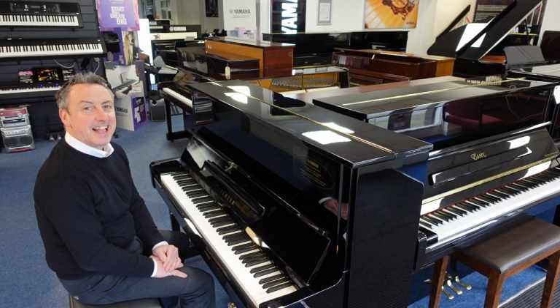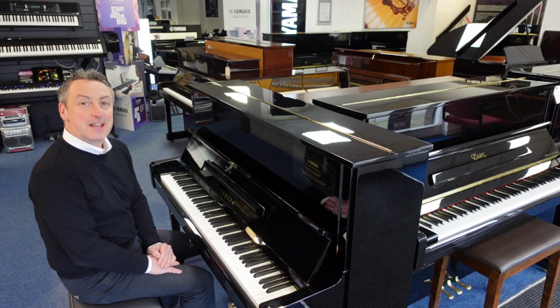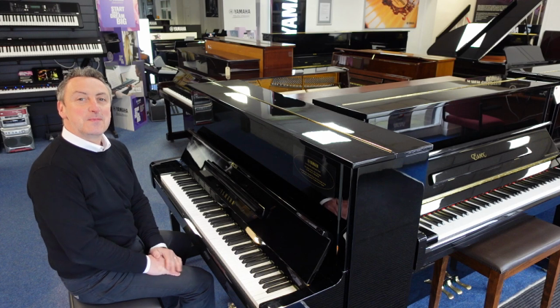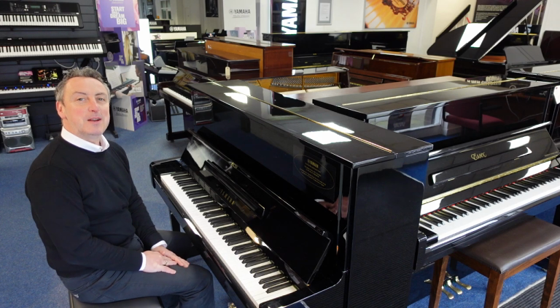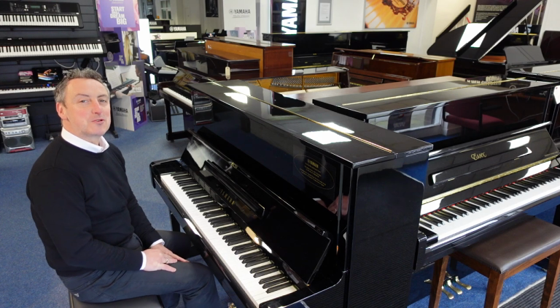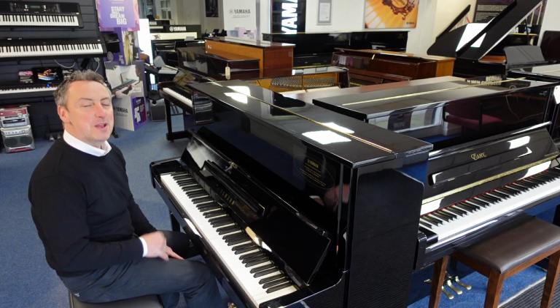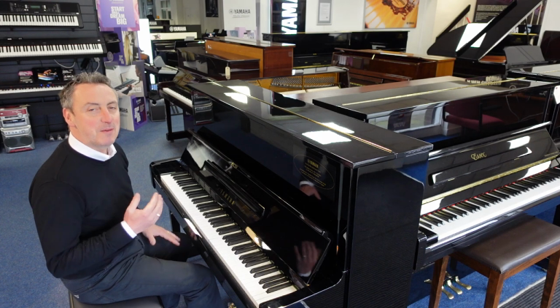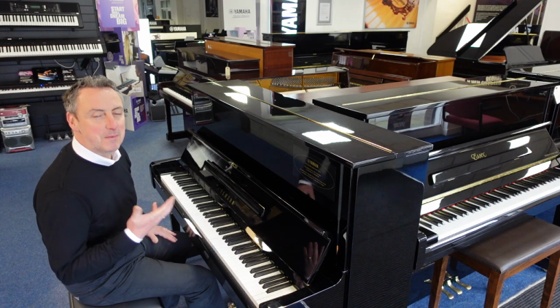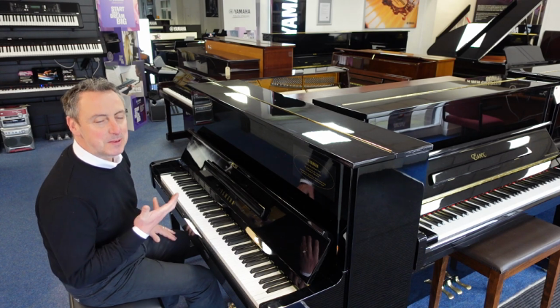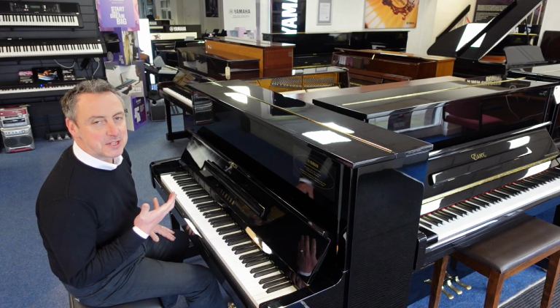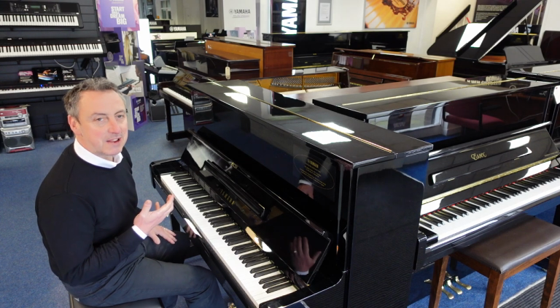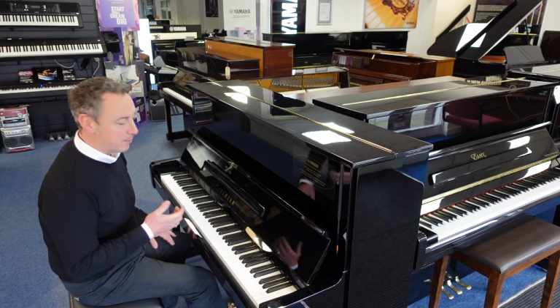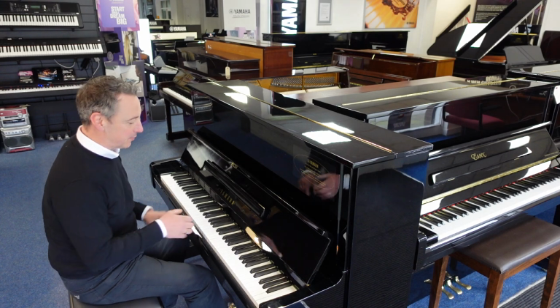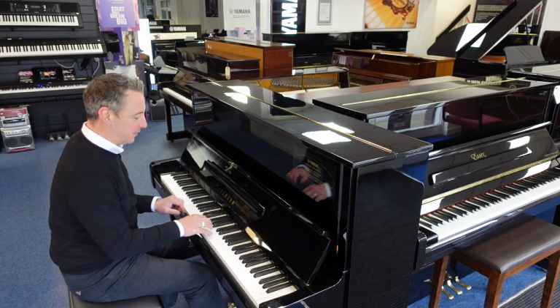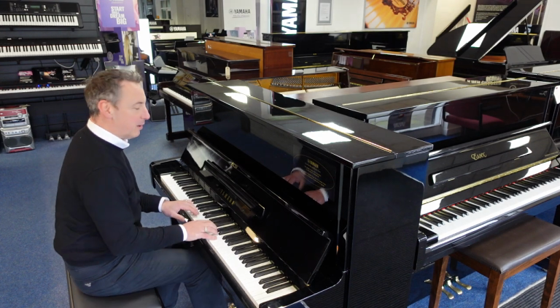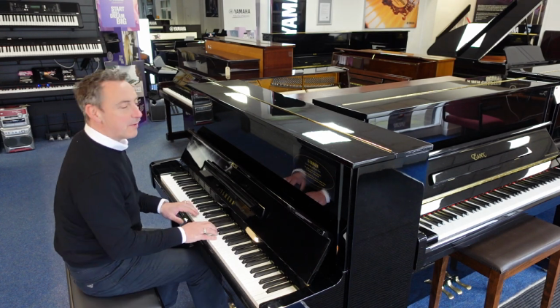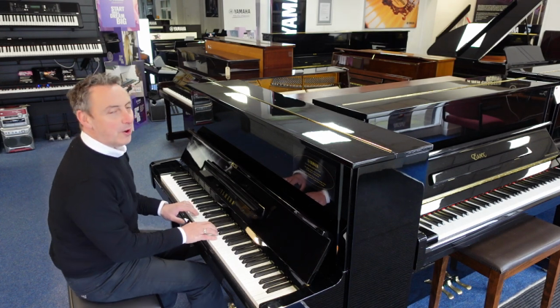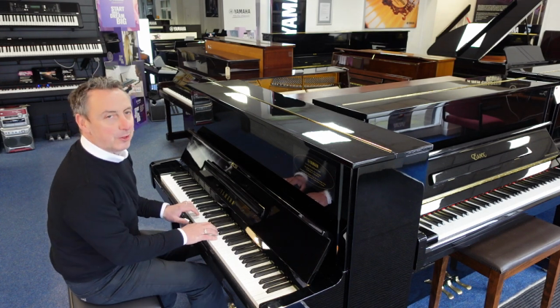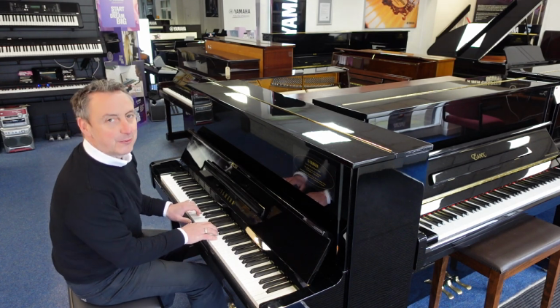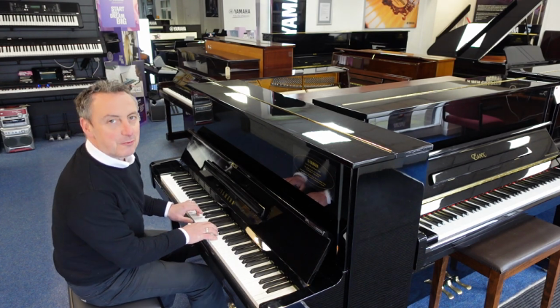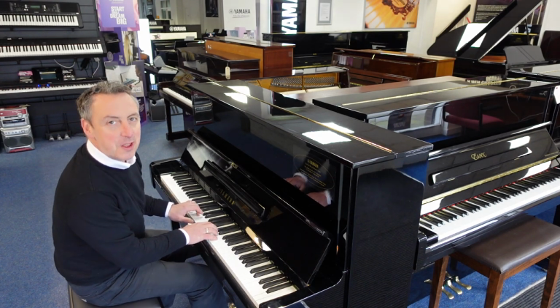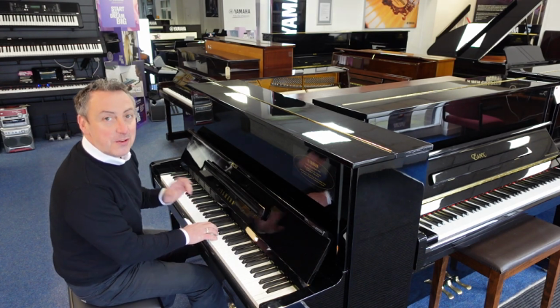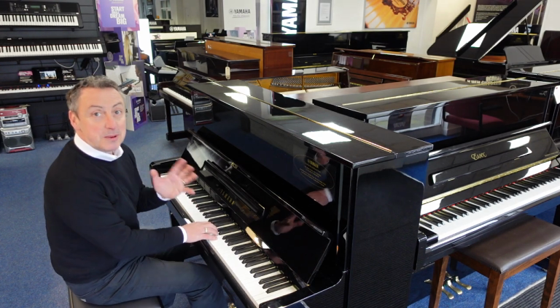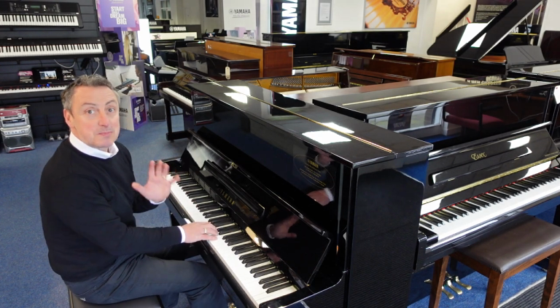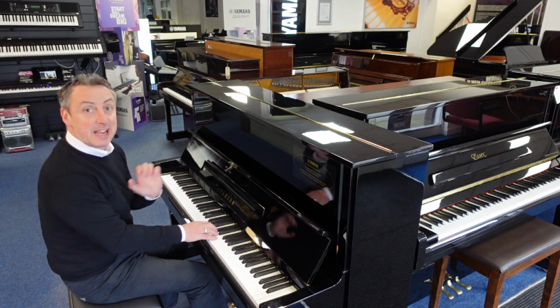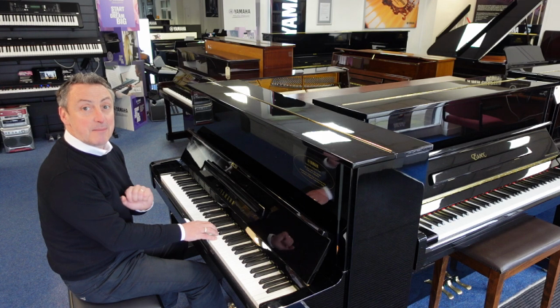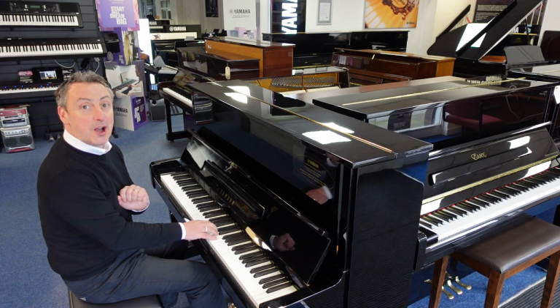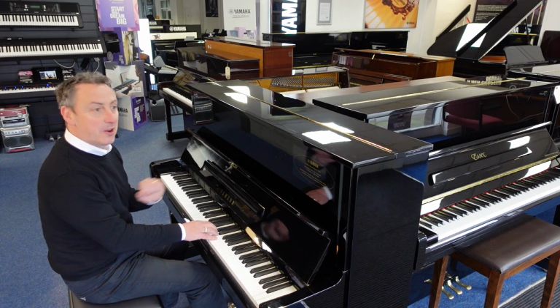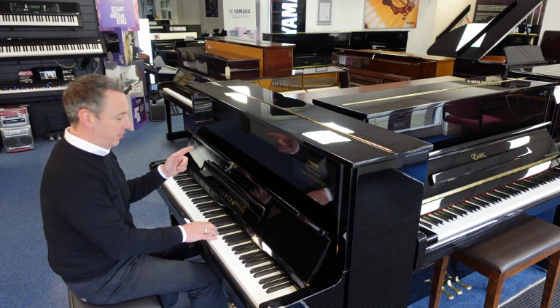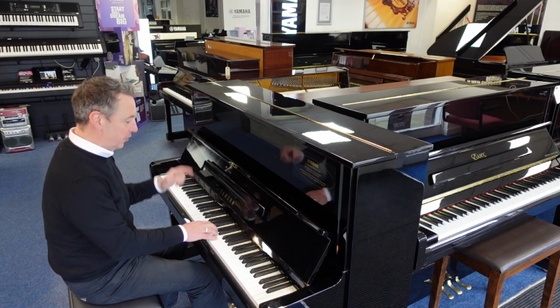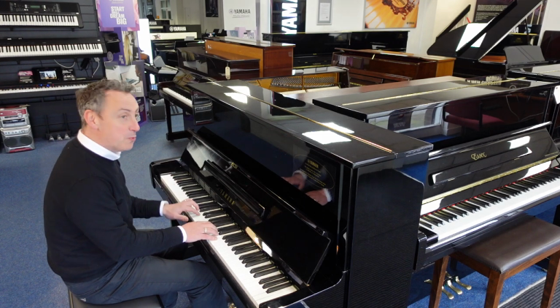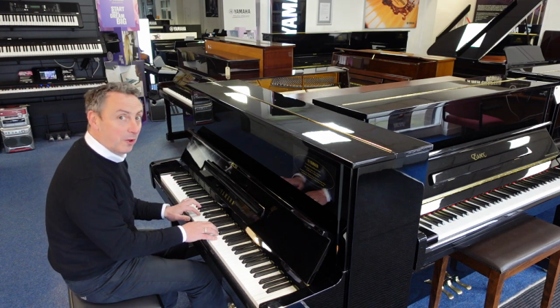Hey, my name's Graeme. I'm at Rimmies Music here in Bolton and we've got a lovely refurbished Yamaha U1.